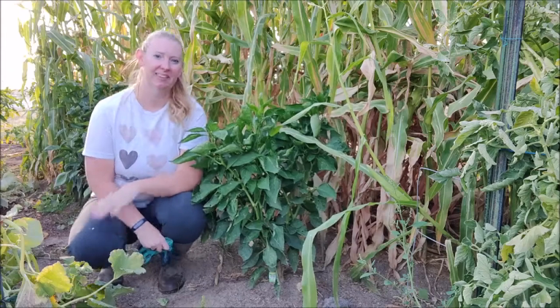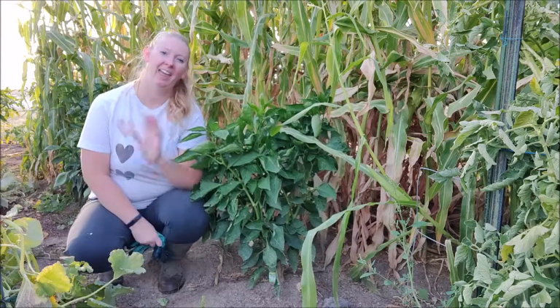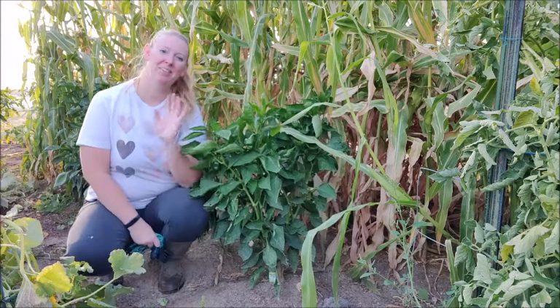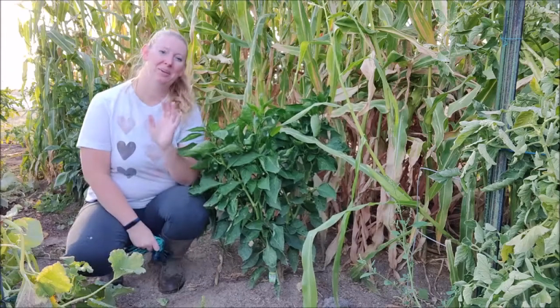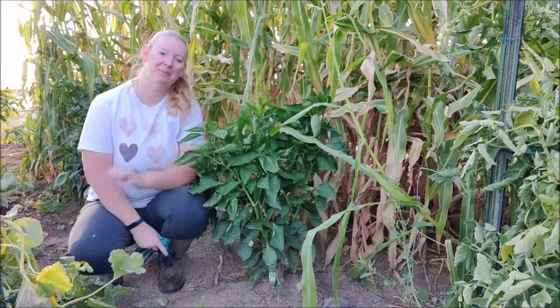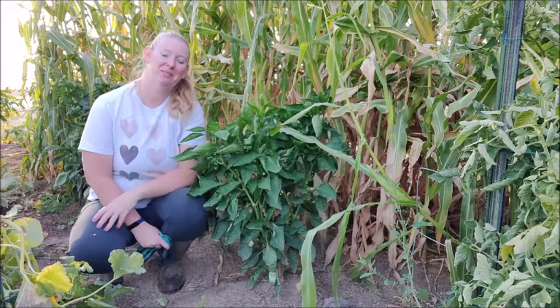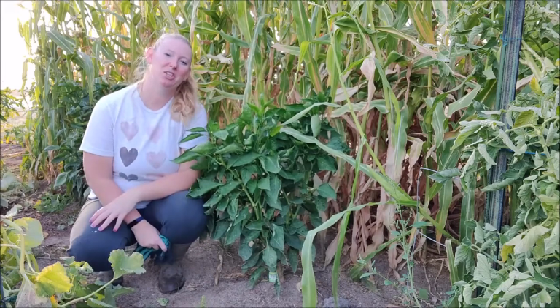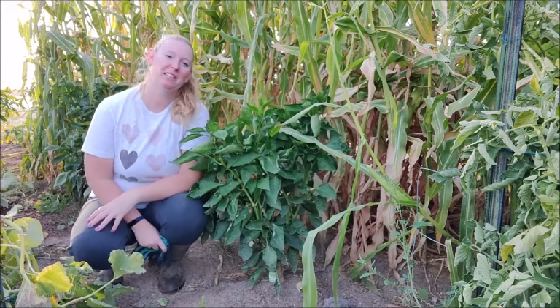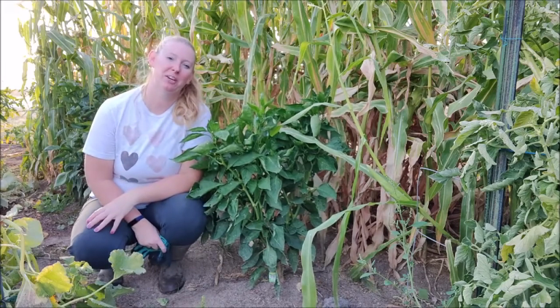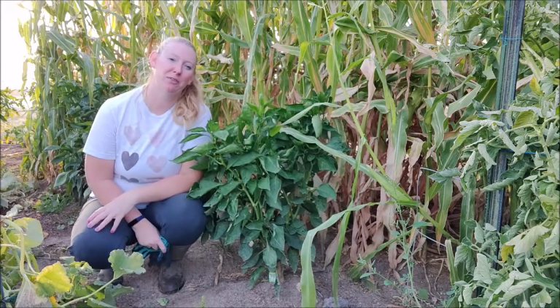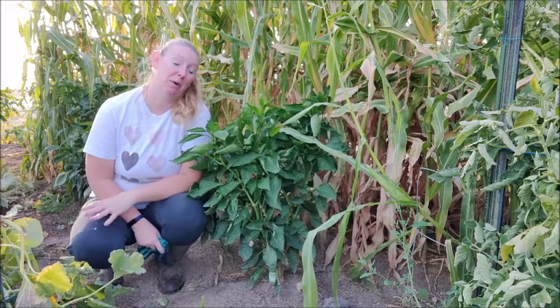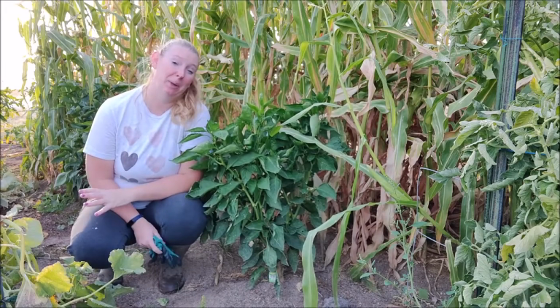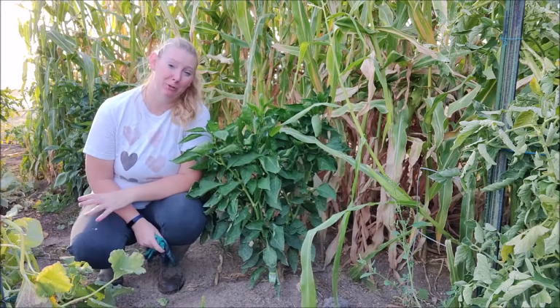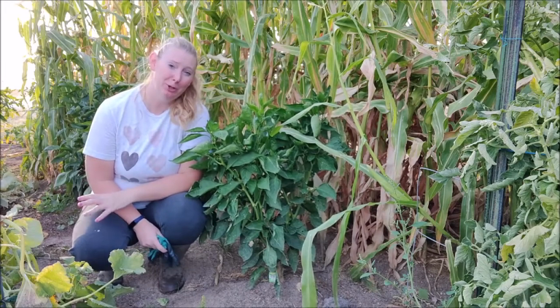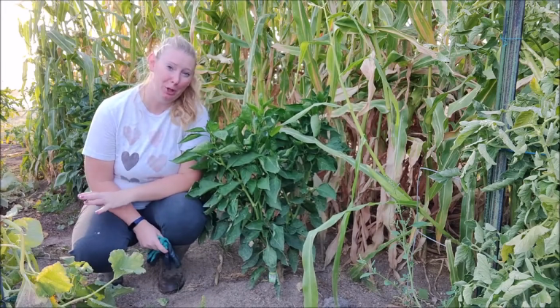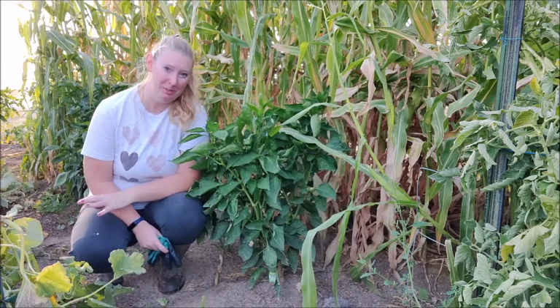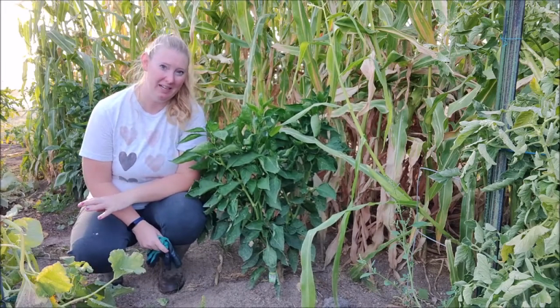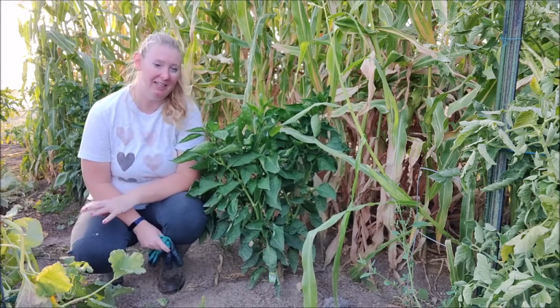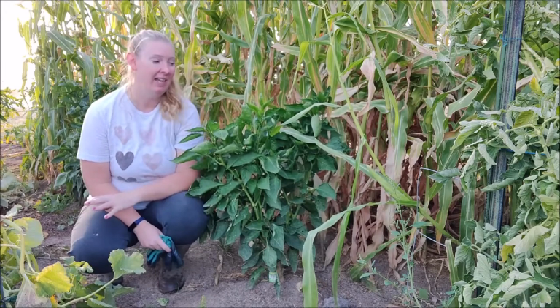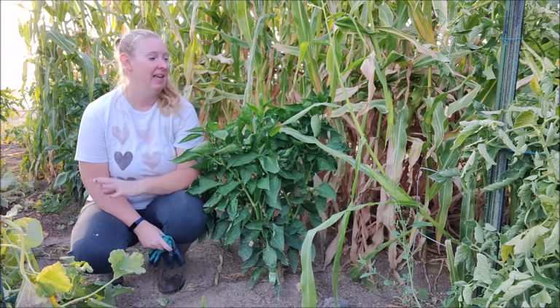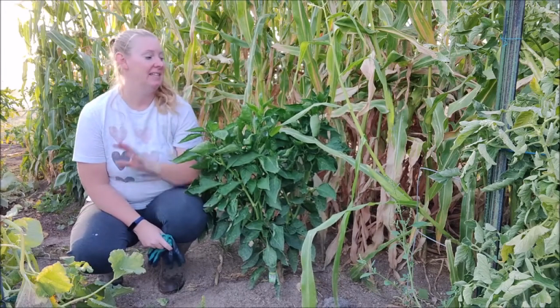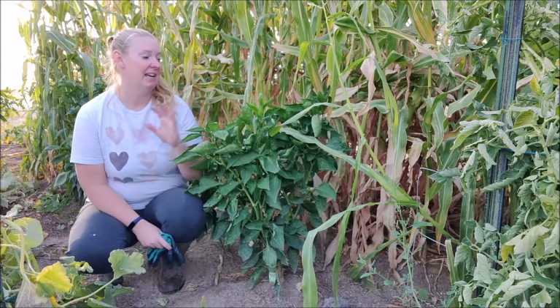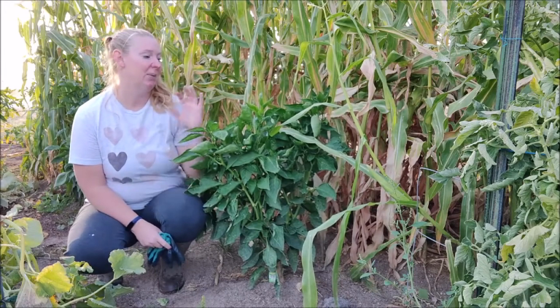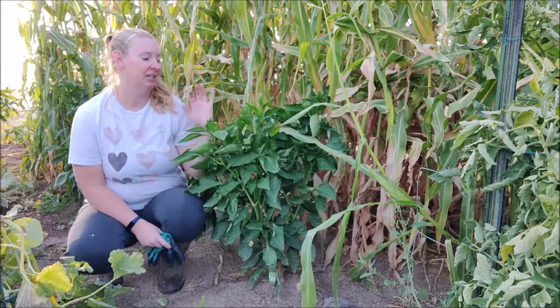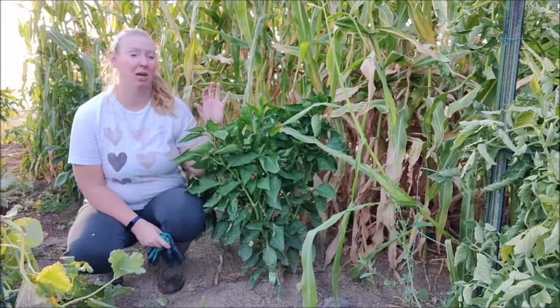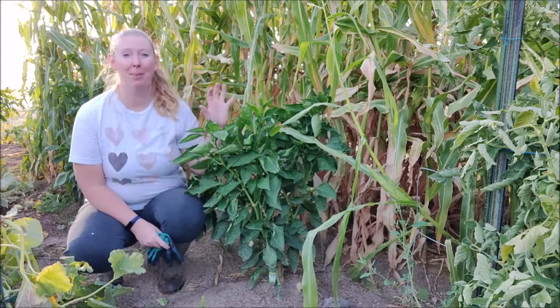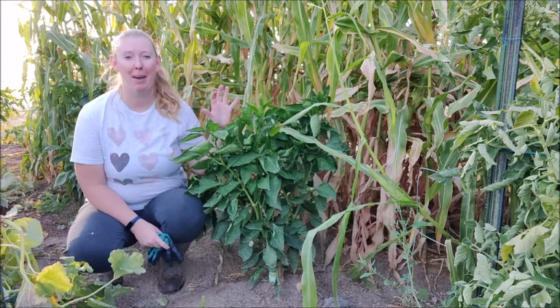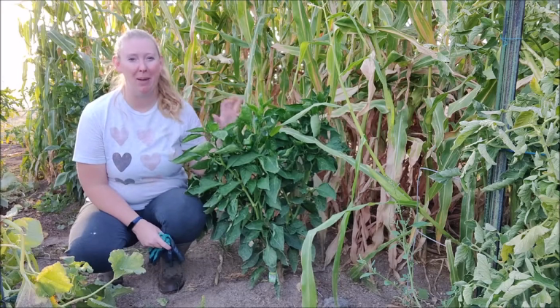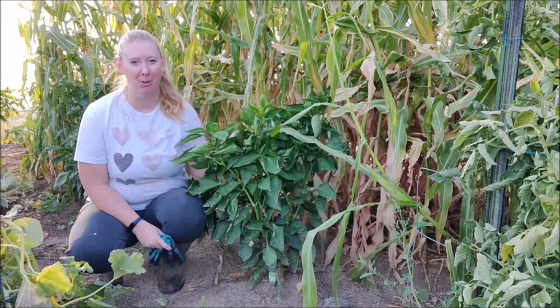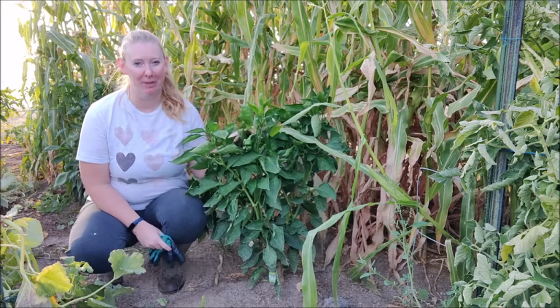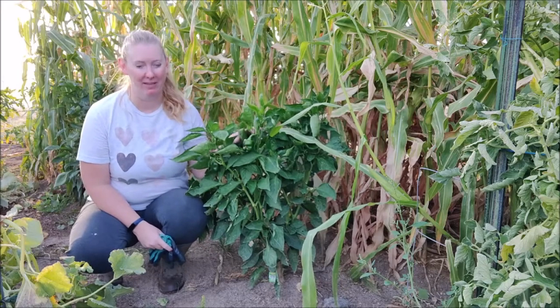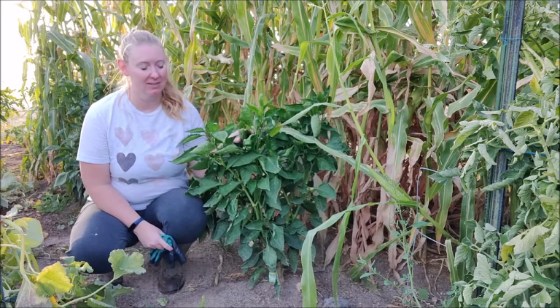Hey everyone, Chelsea here from A Frugal Homestead. Today we're going to talk about pepper plants.